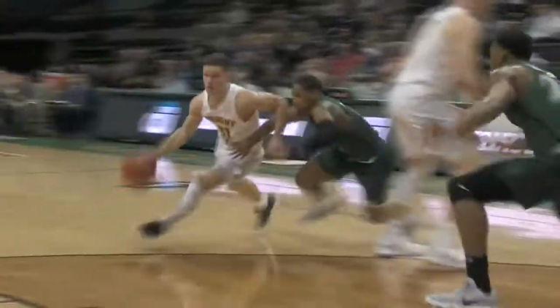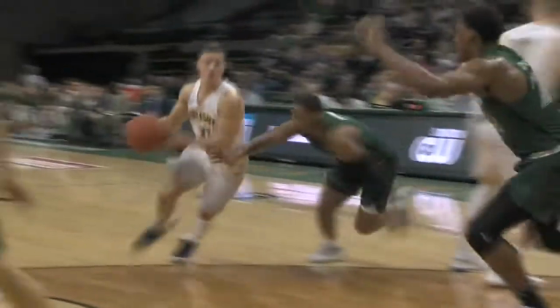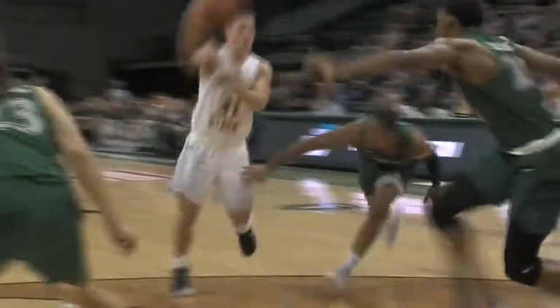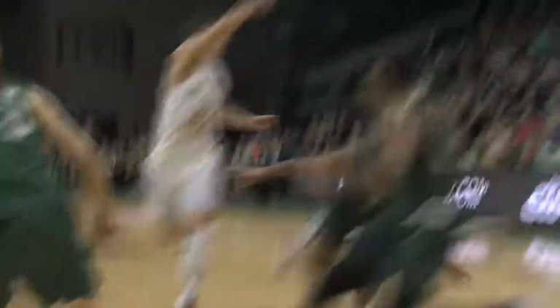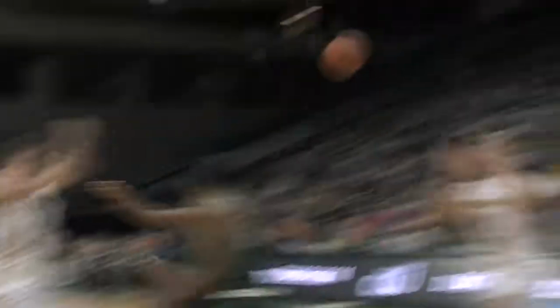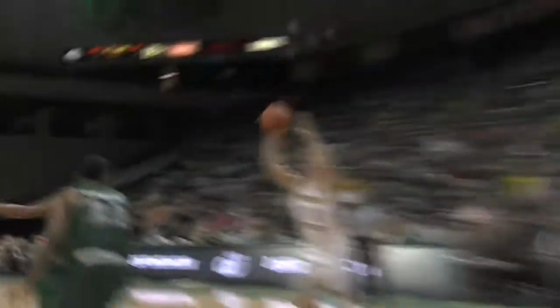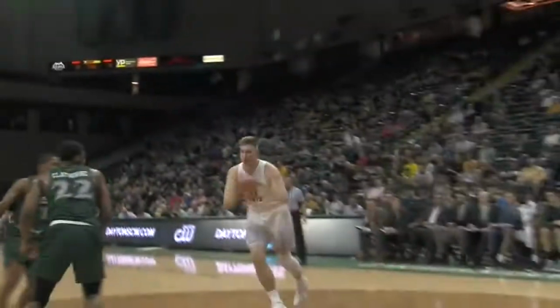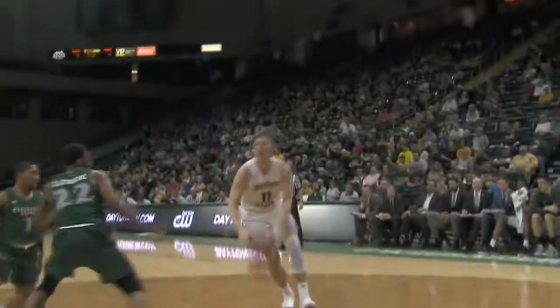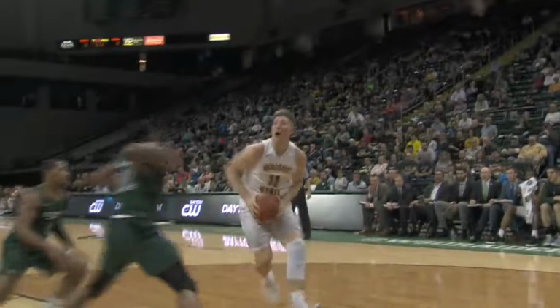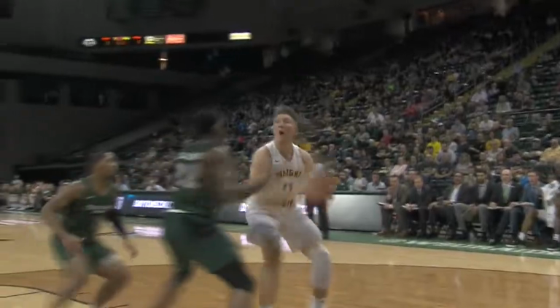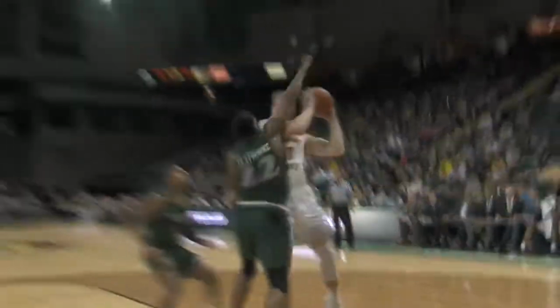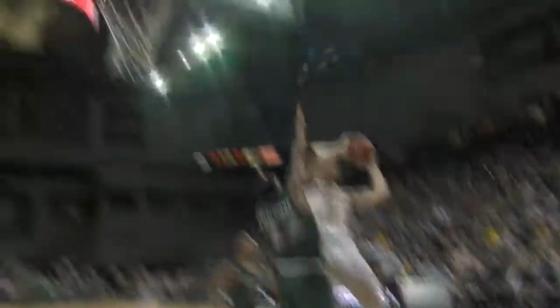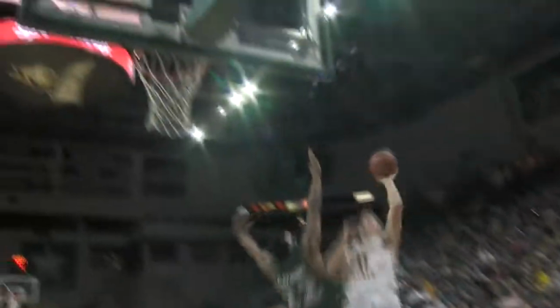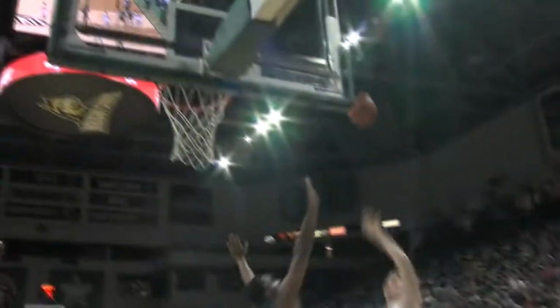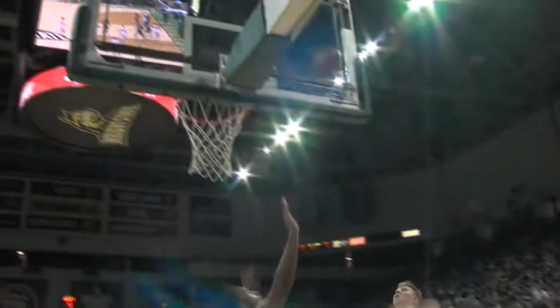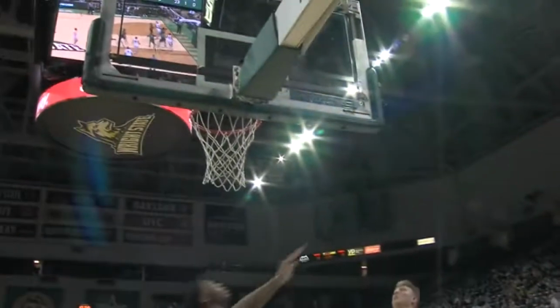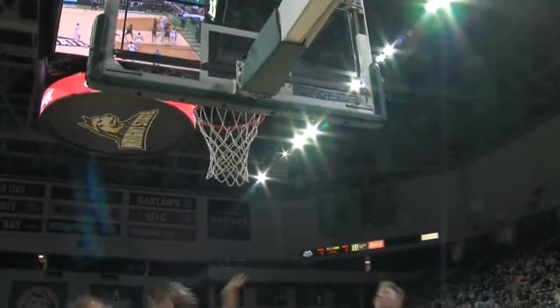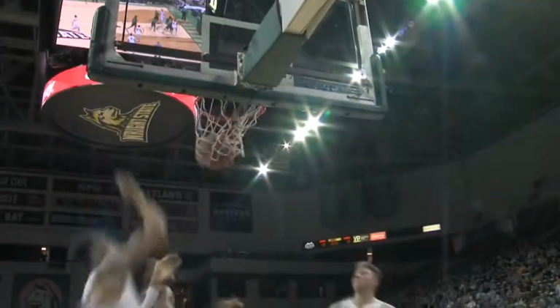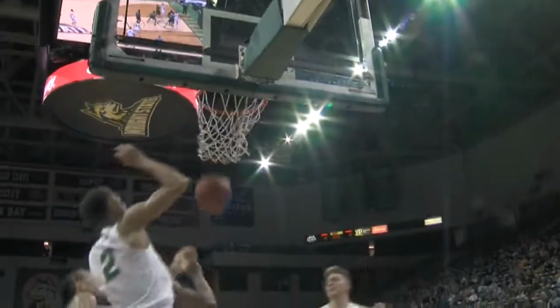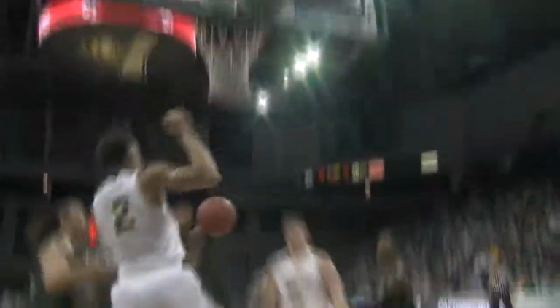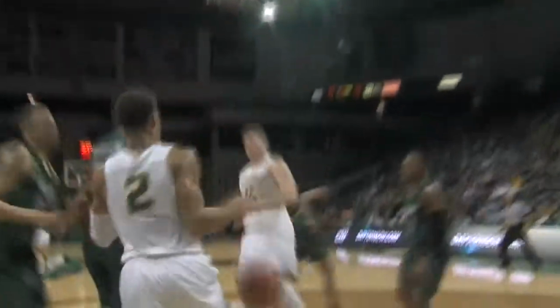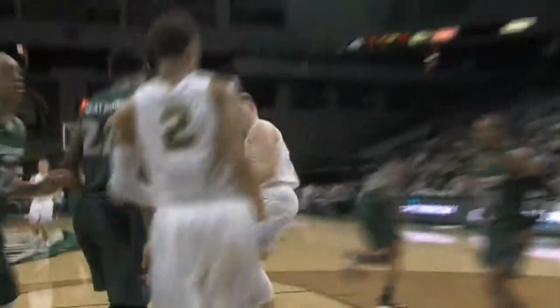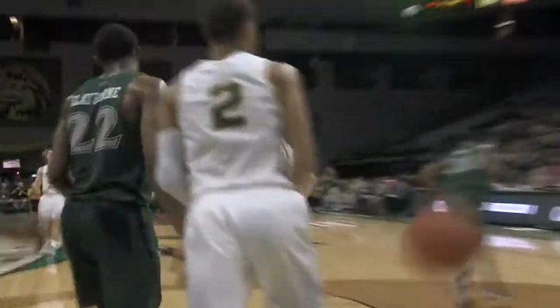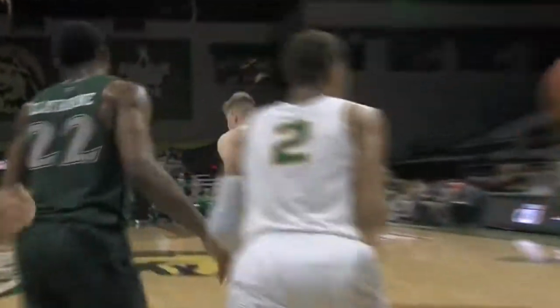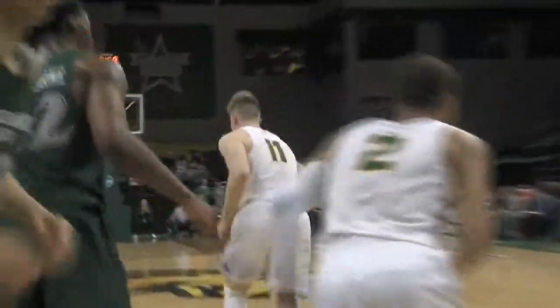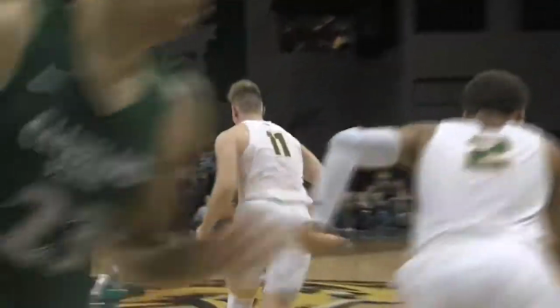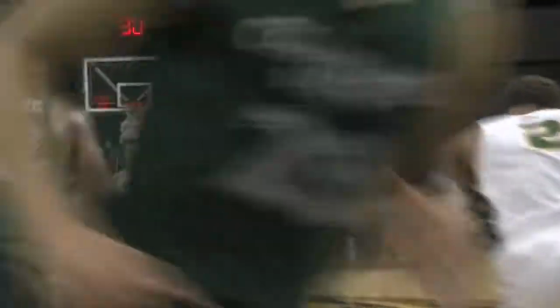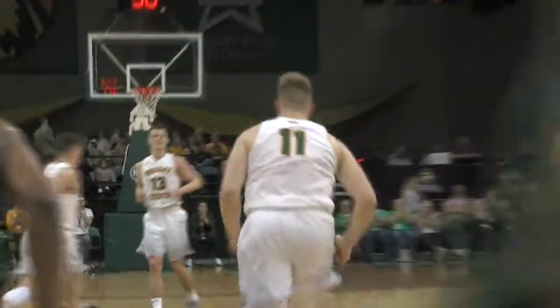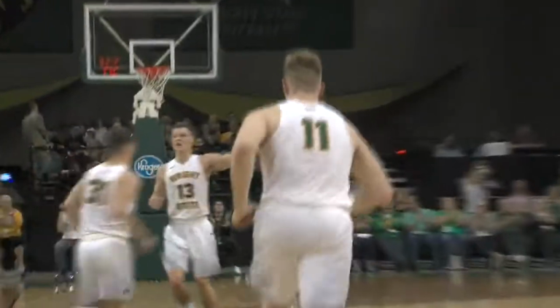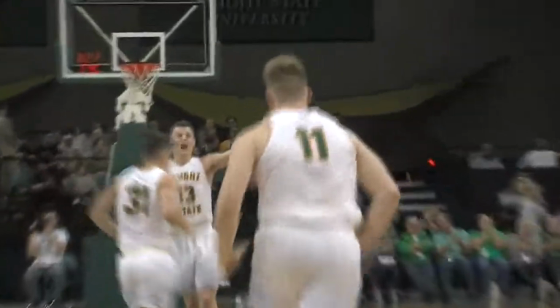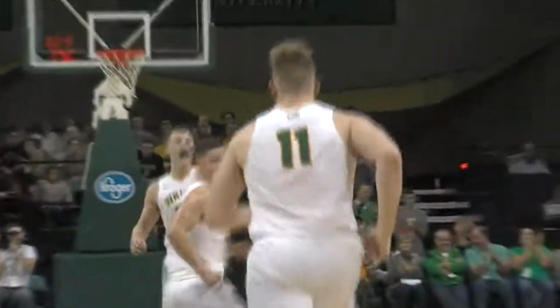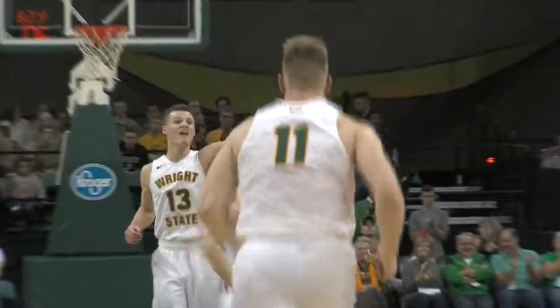Gentry, a screen from Love. Love gets it back. Leans inside with a left hand and puts it in. What a shot.